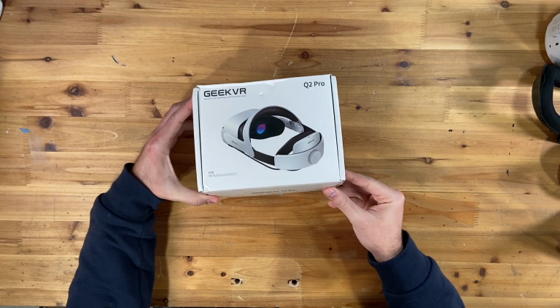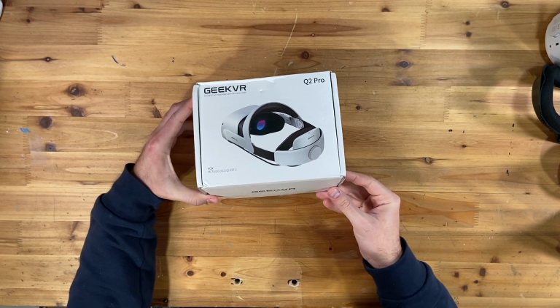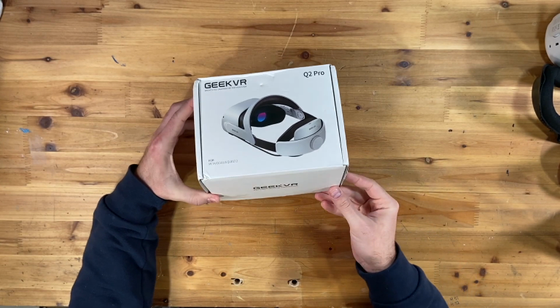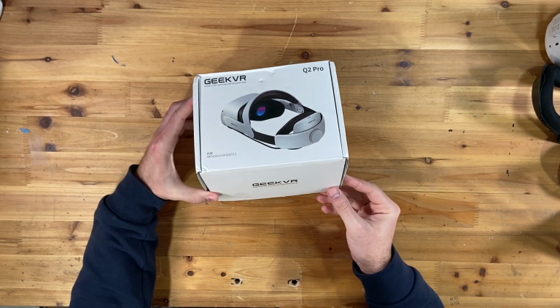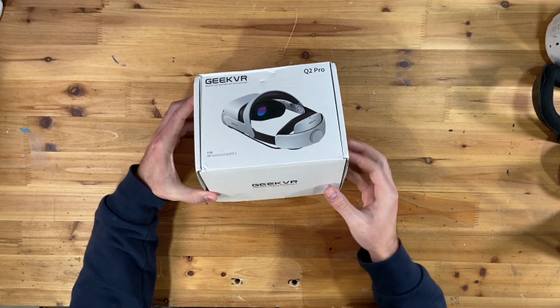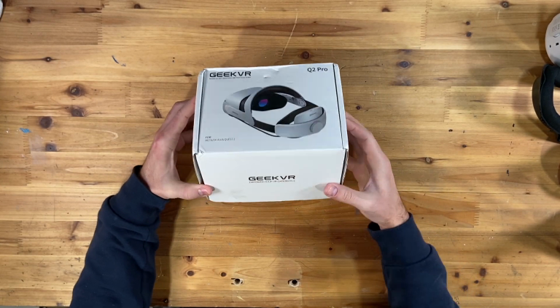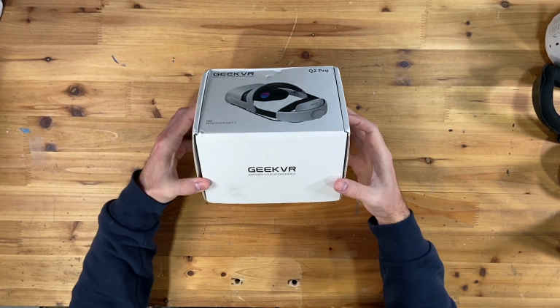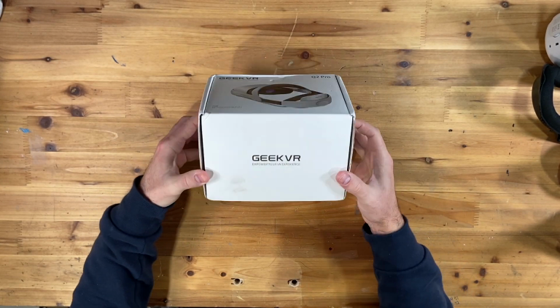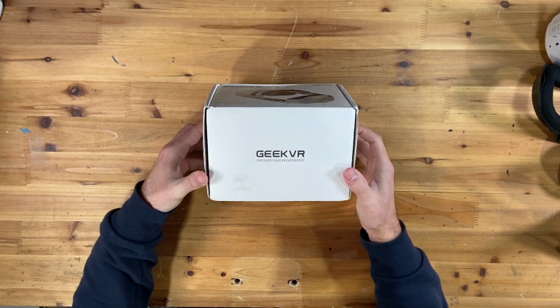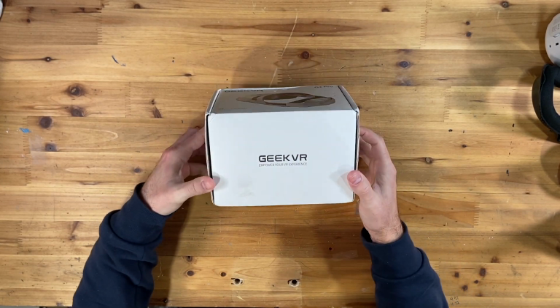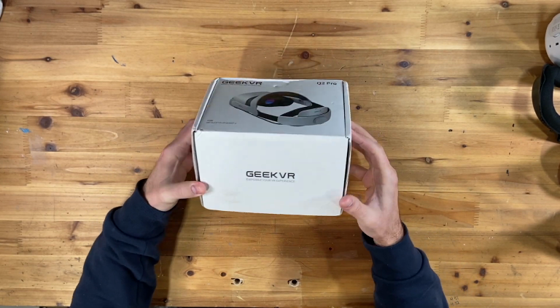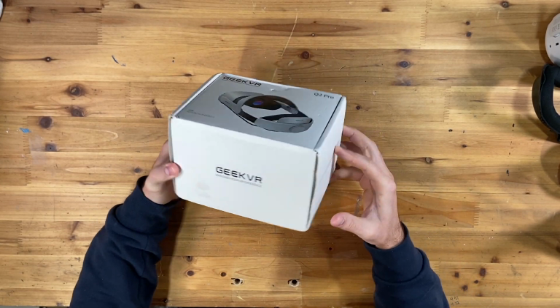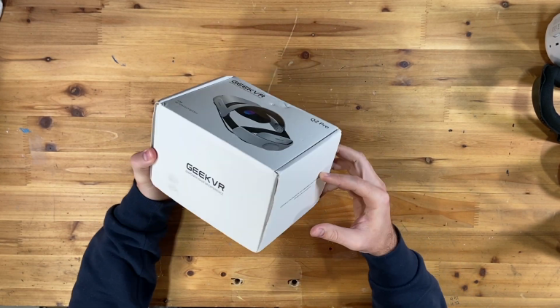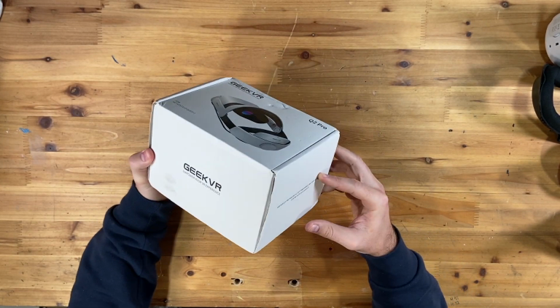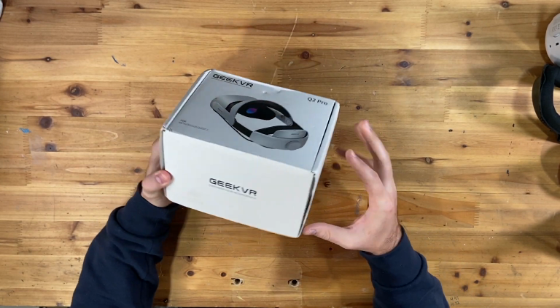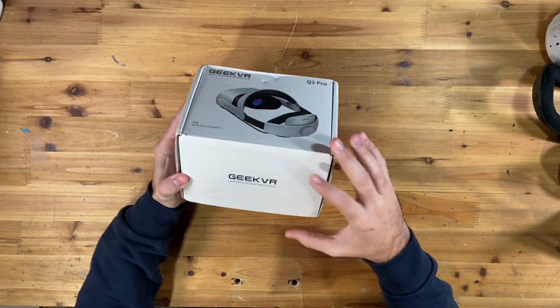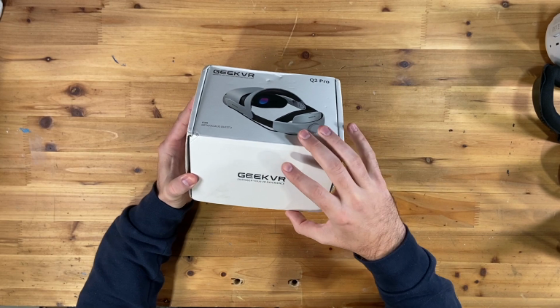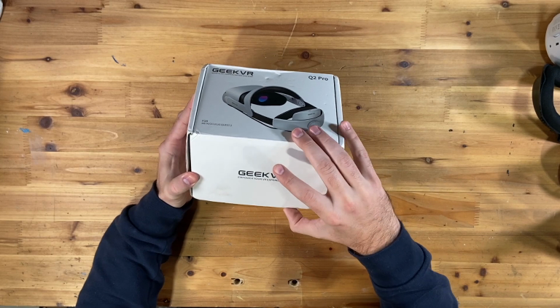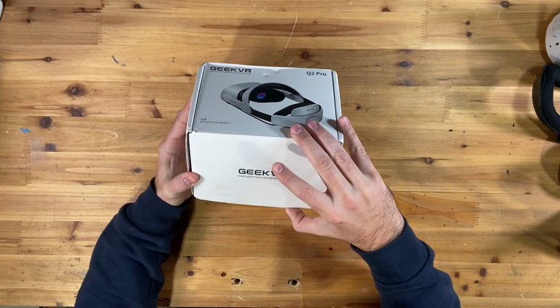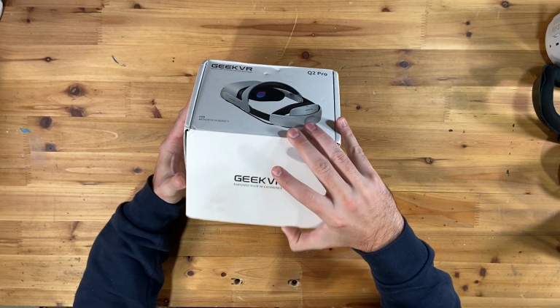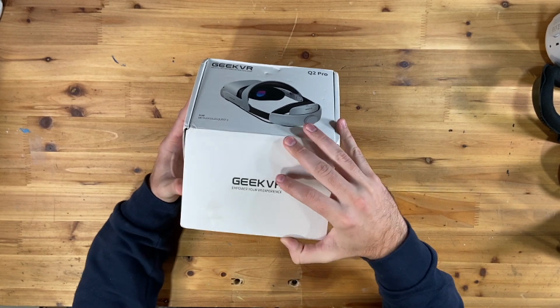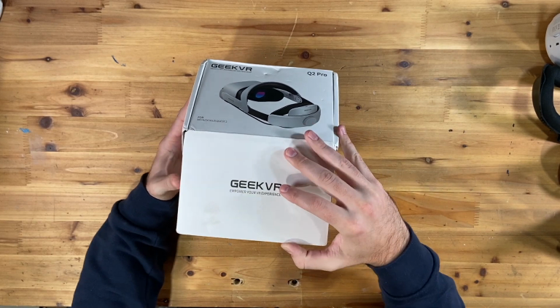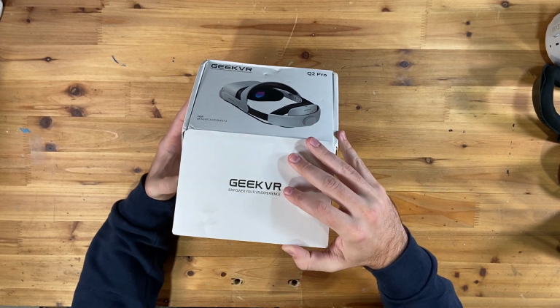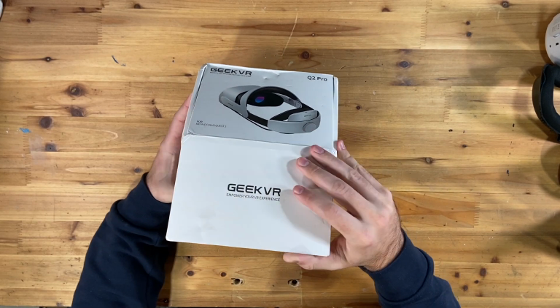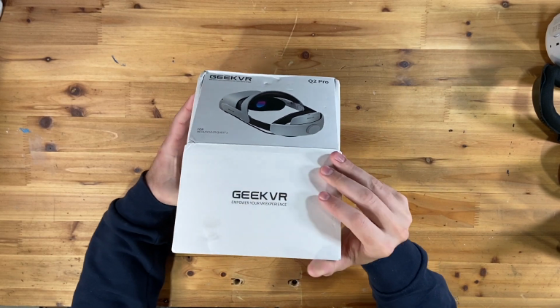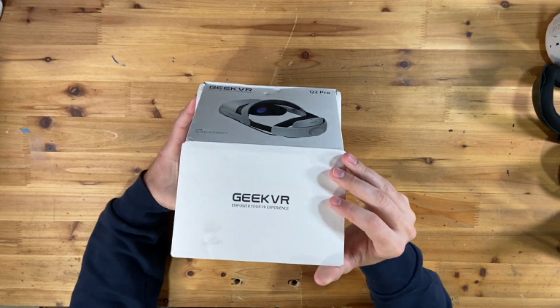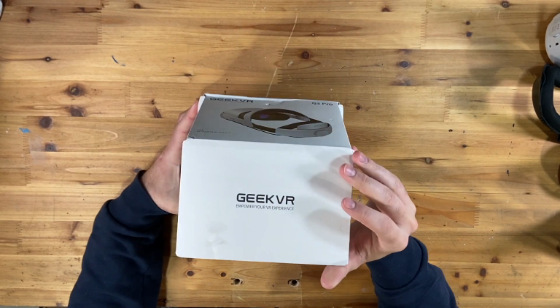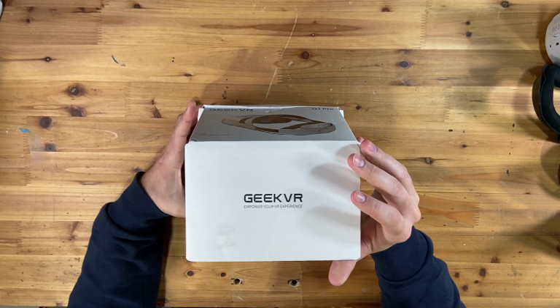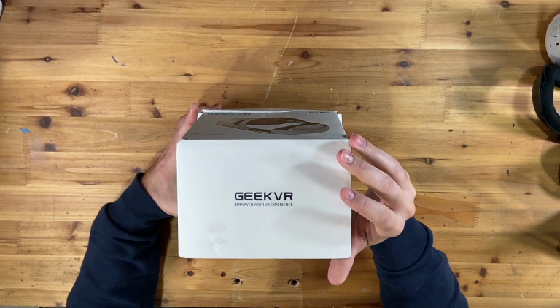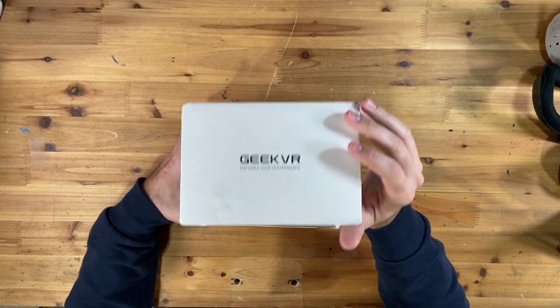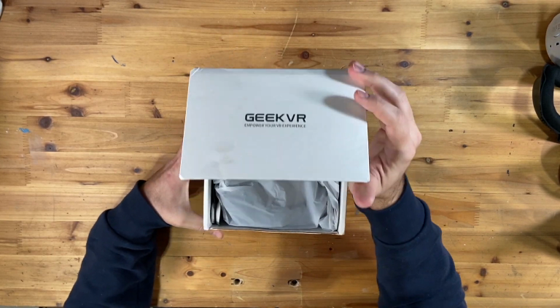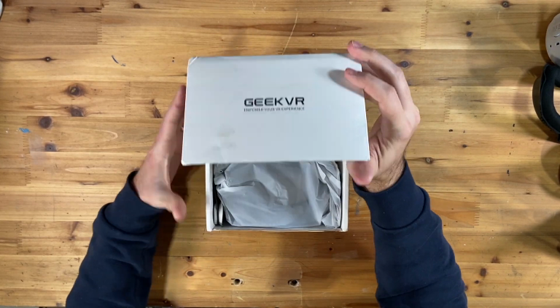Here is the box that came in the mail. Looks like this is one that slides open.